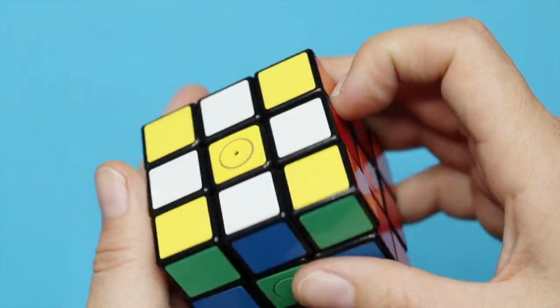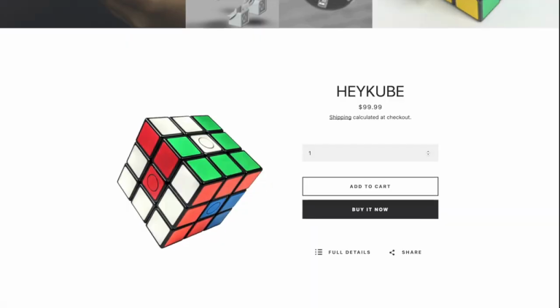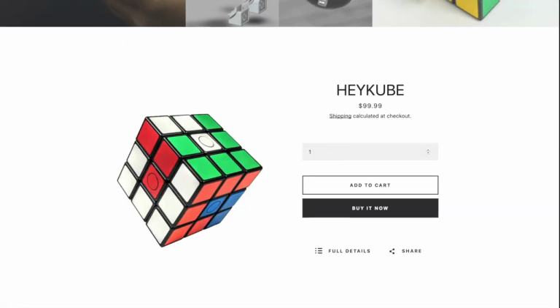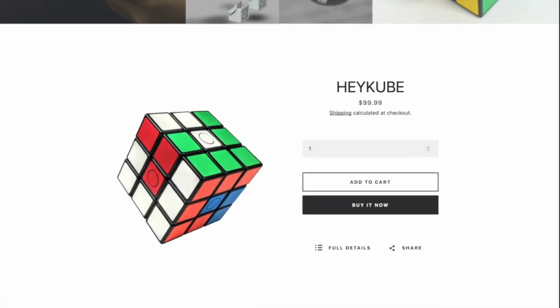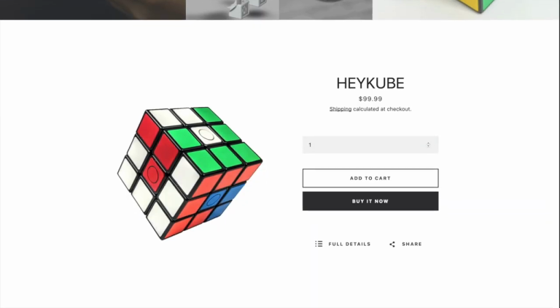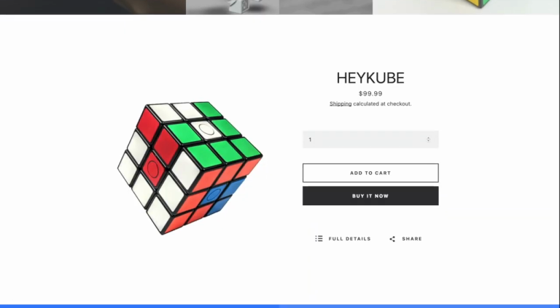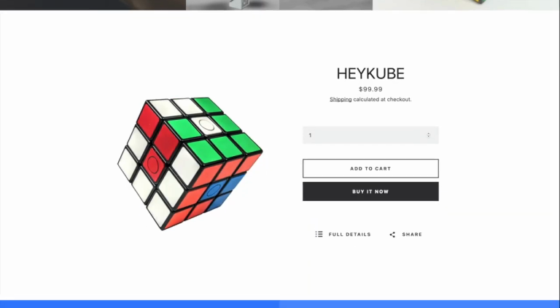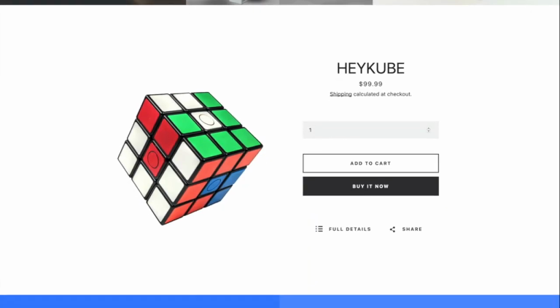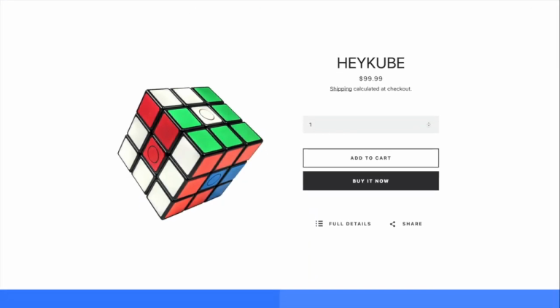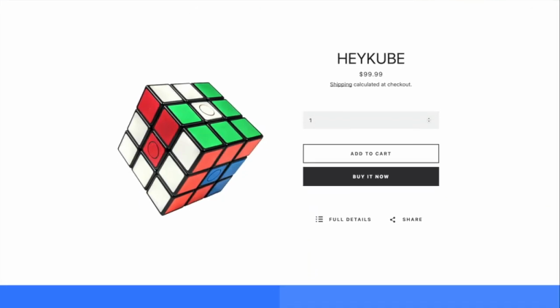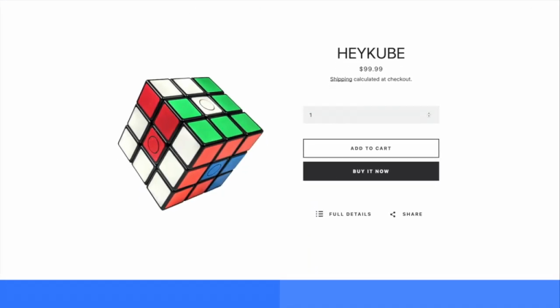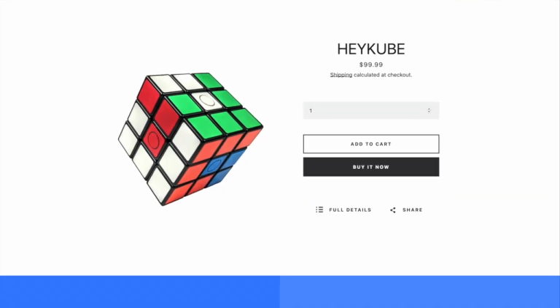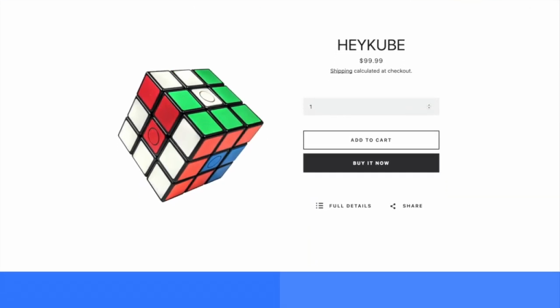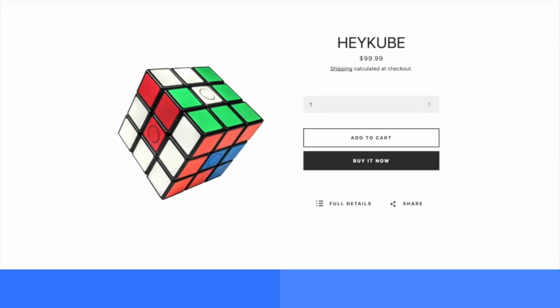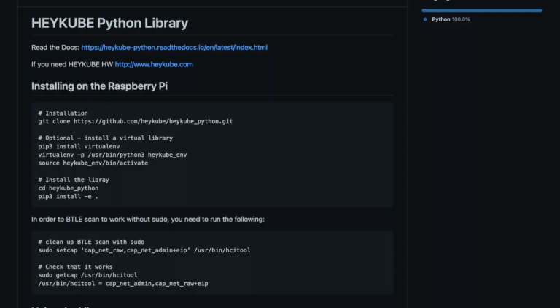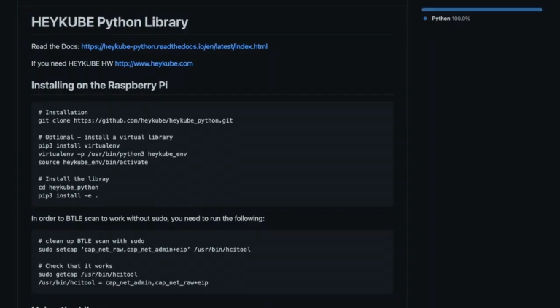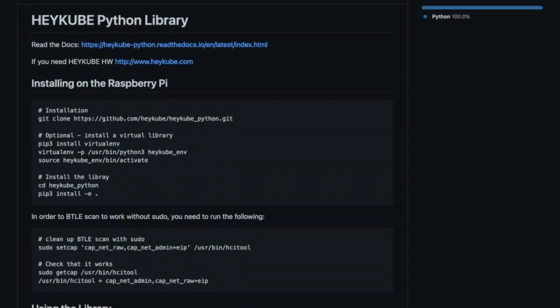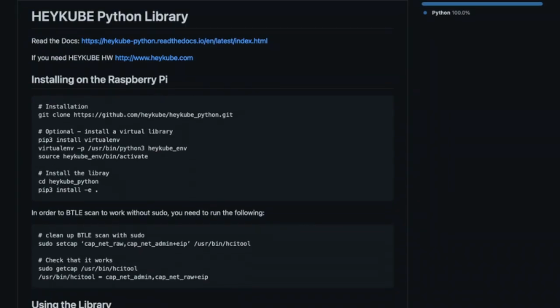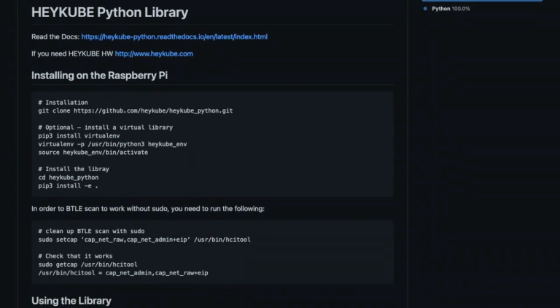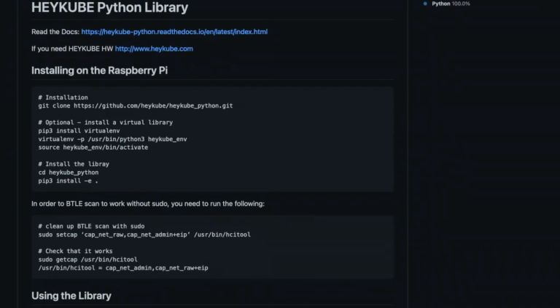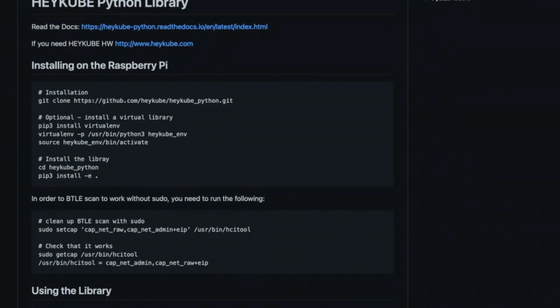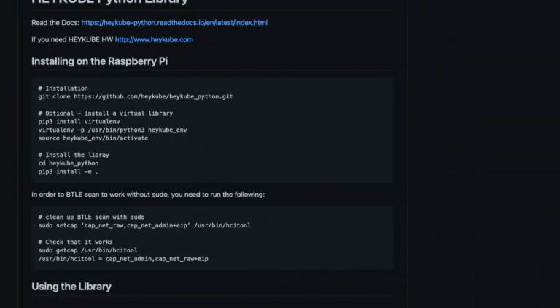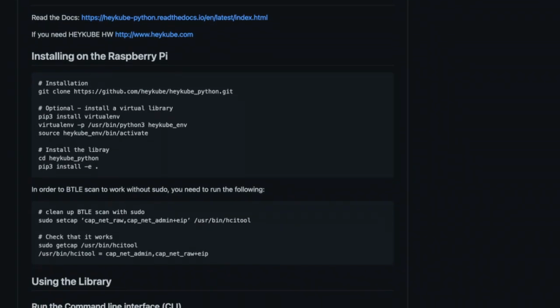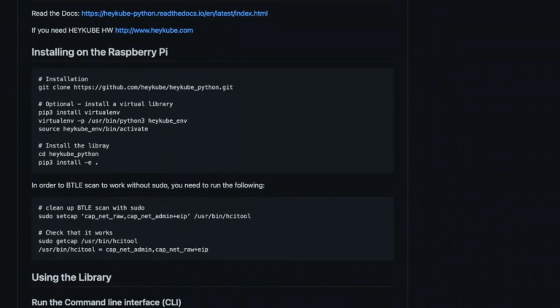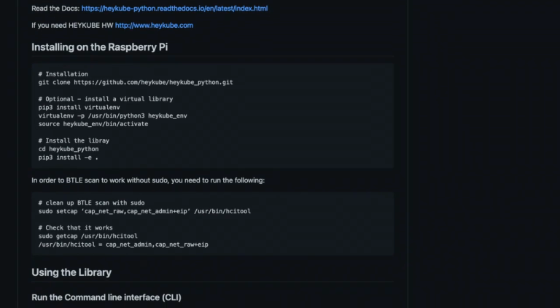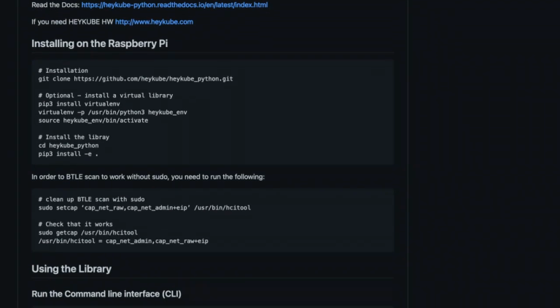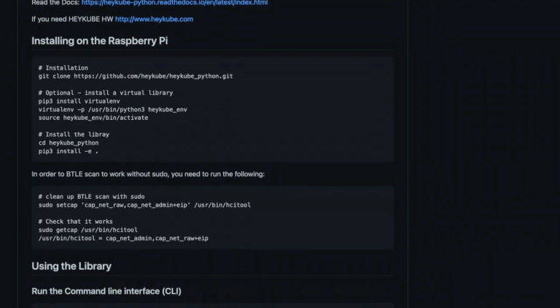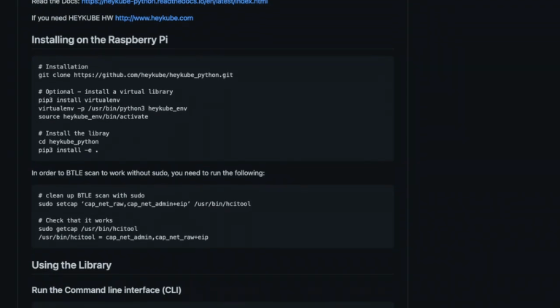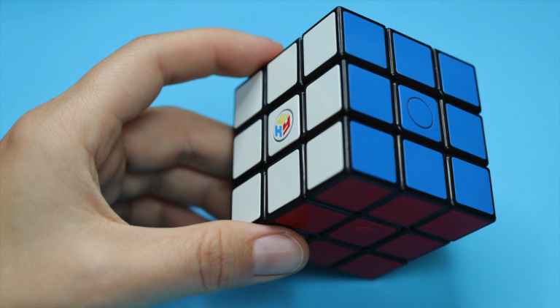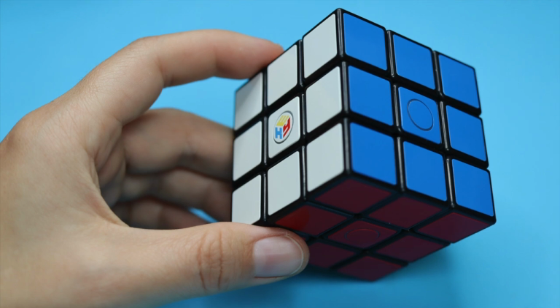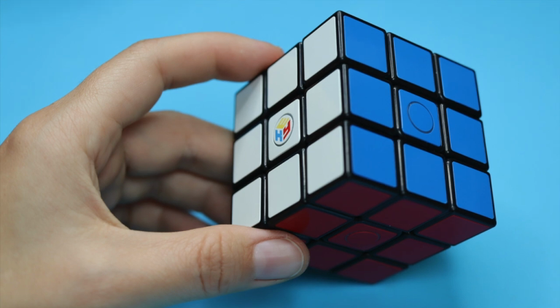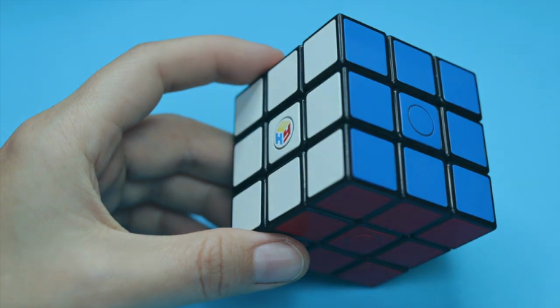Pick one up now at heycube.com. Check out the GitHub repository for Python code examples and get cubing.